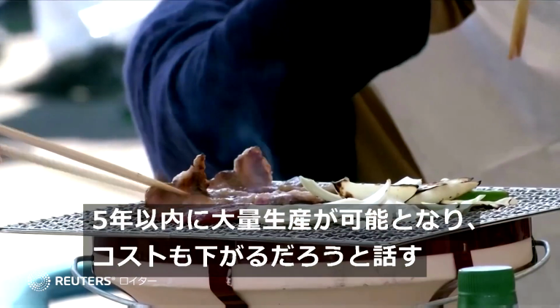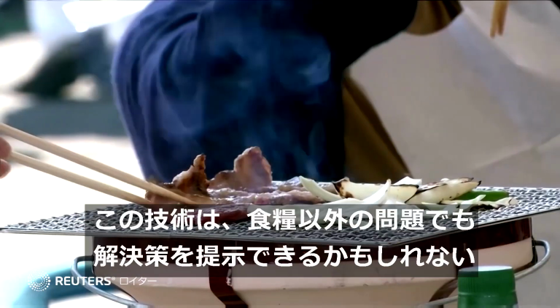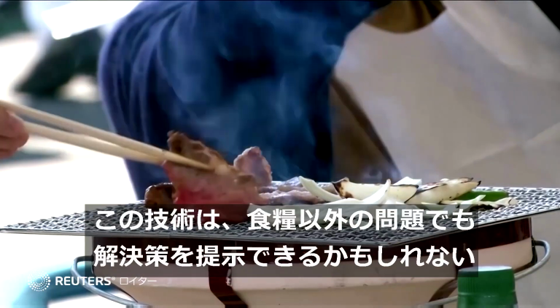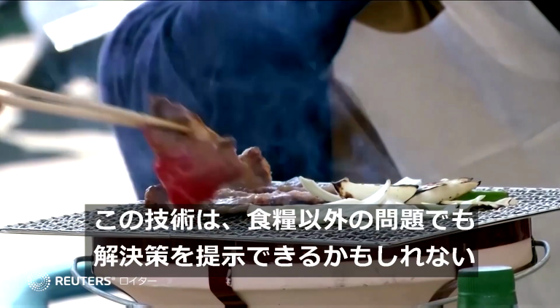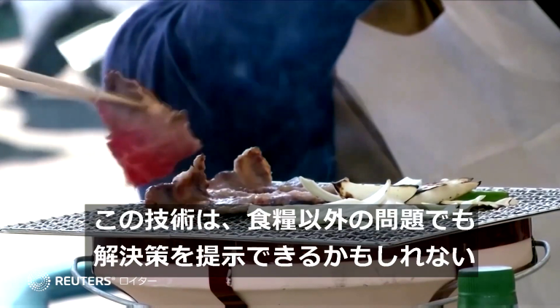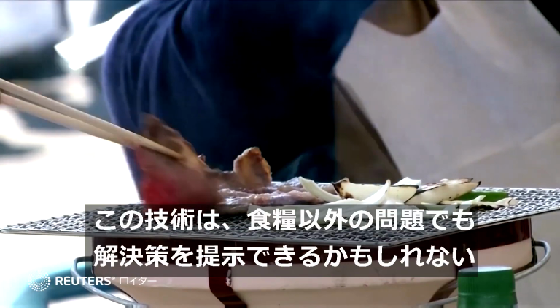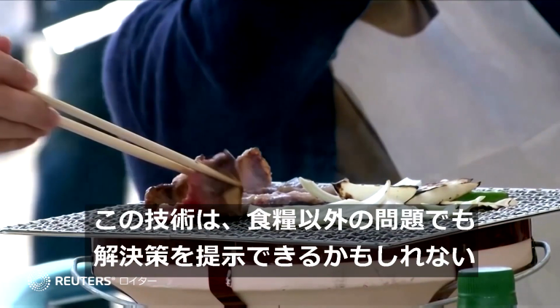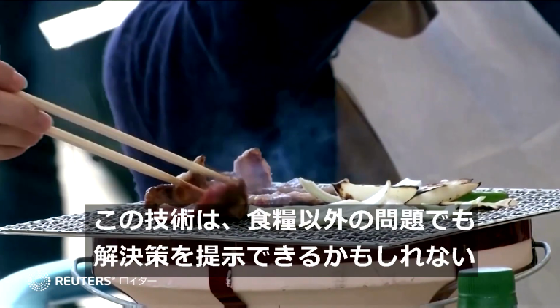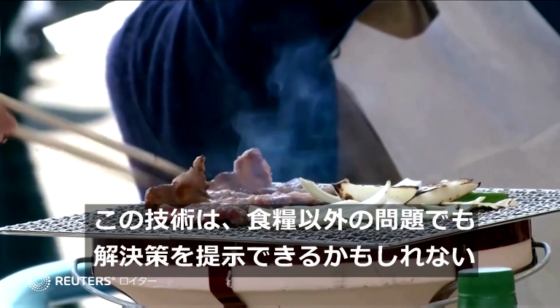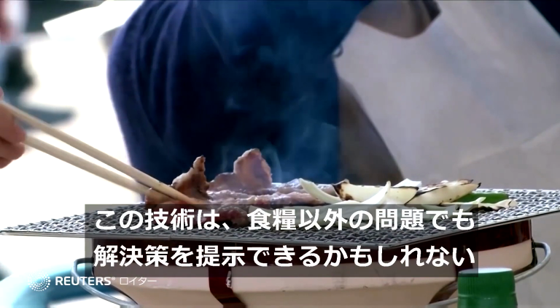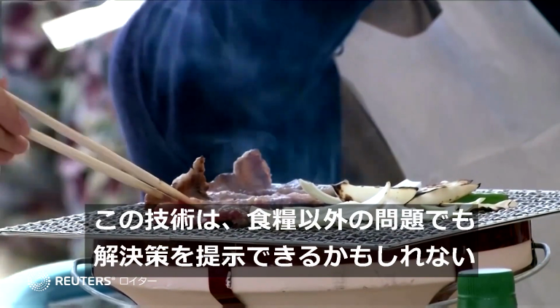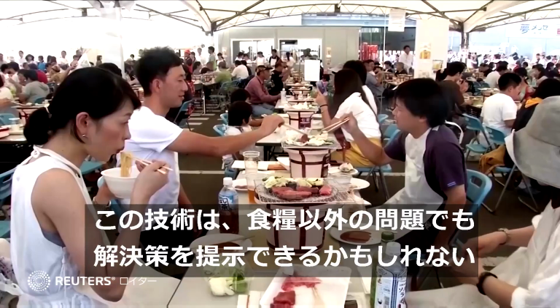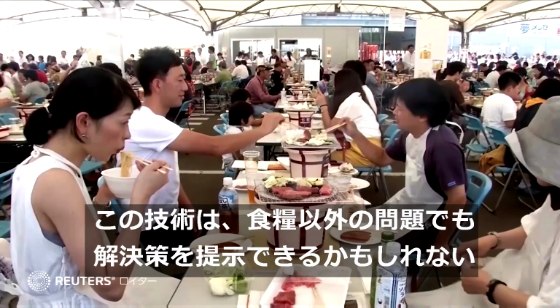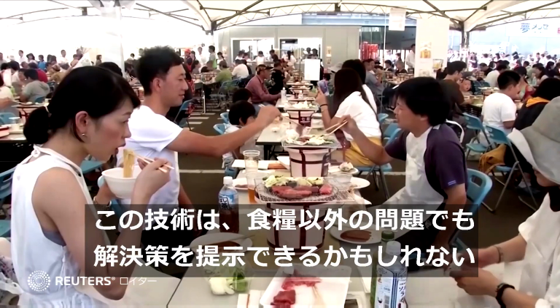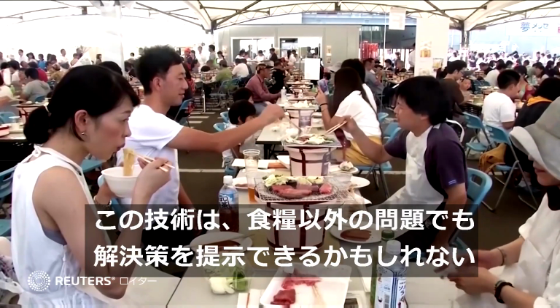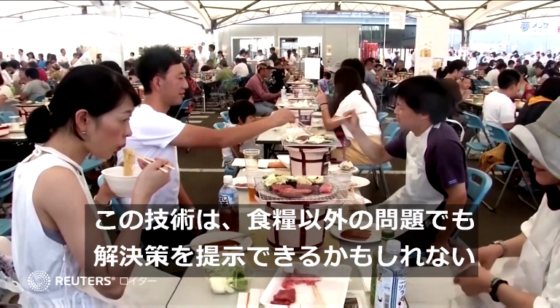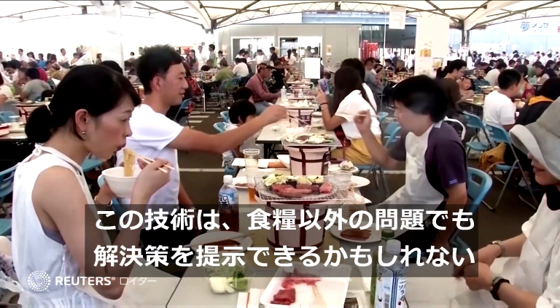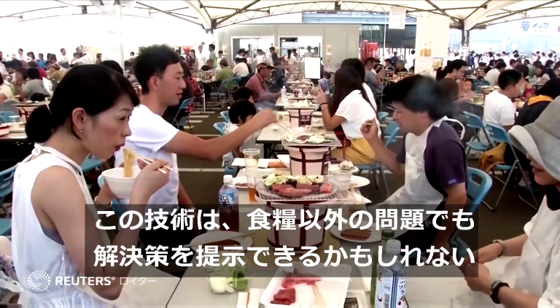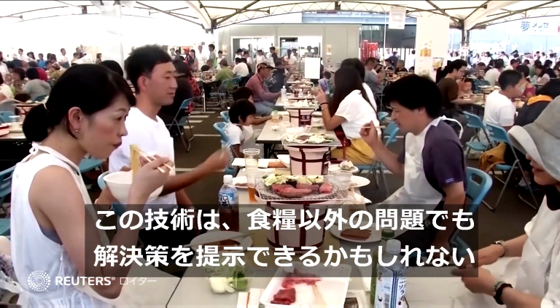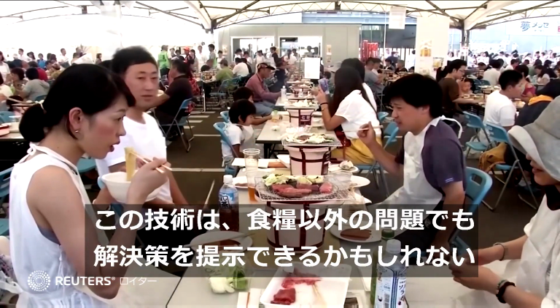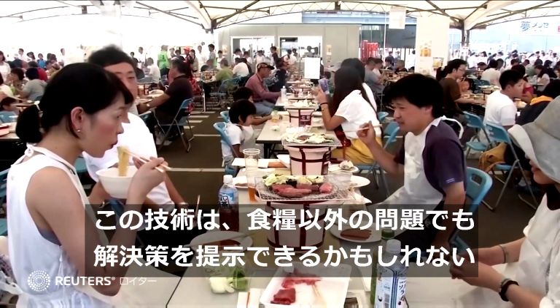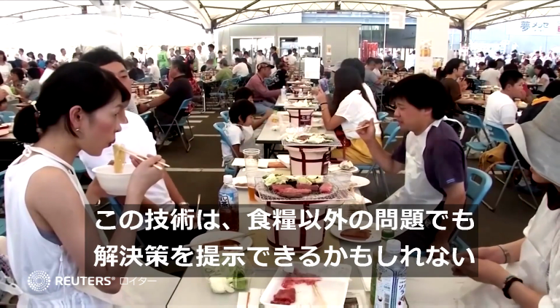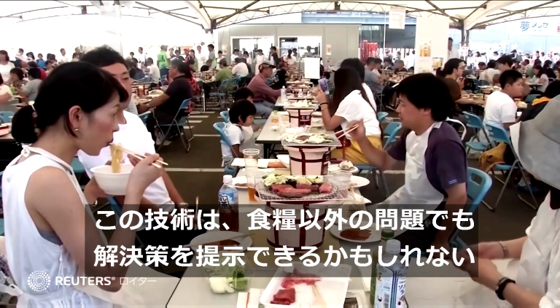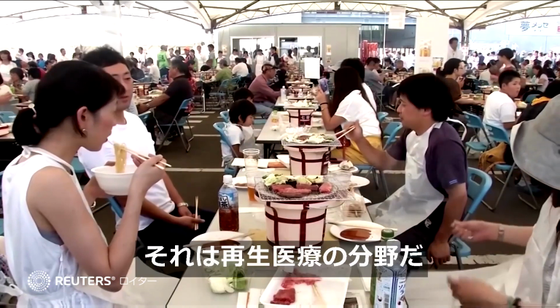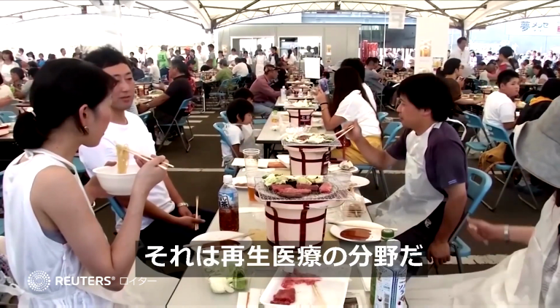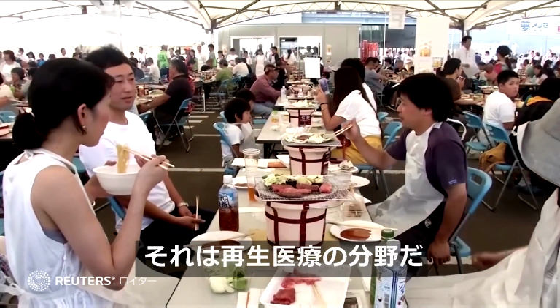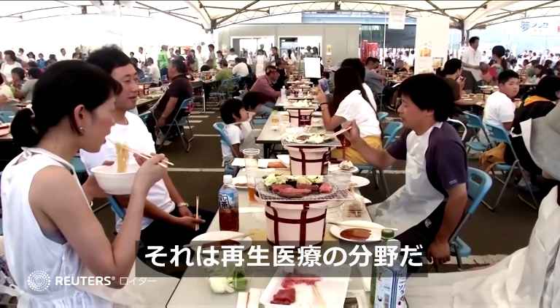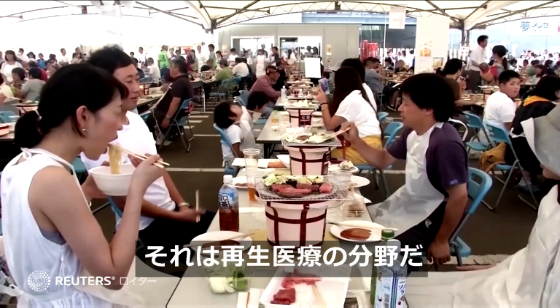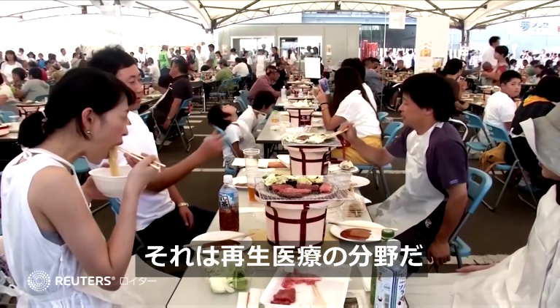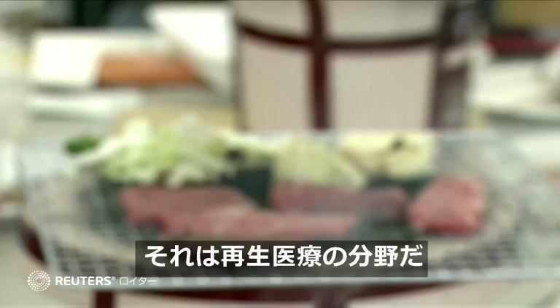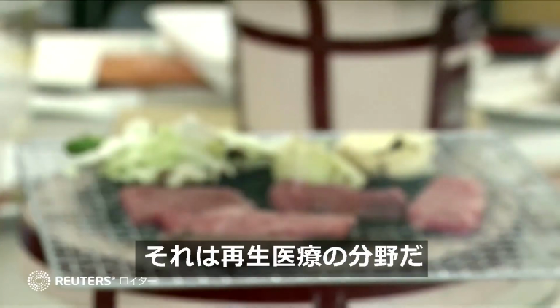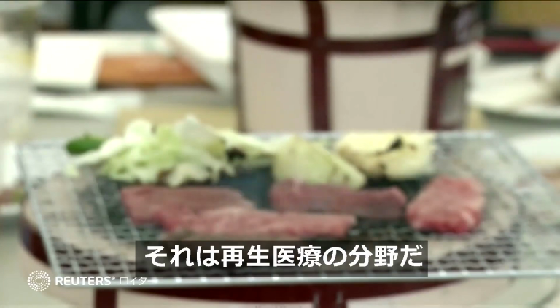Apart from addressing food shortage issues, Matsusaki also believes the technology could eventually be applied to regenerative medicine.